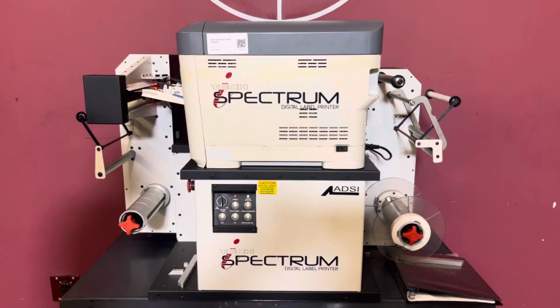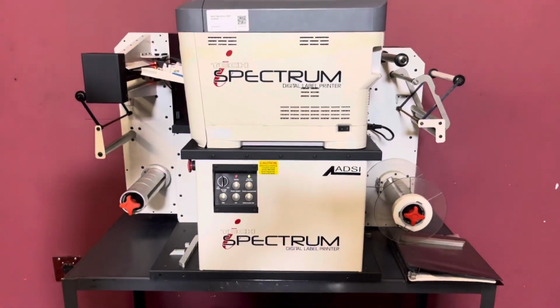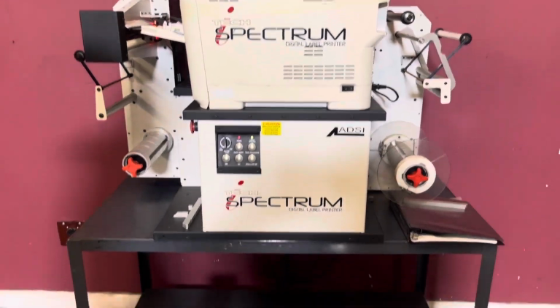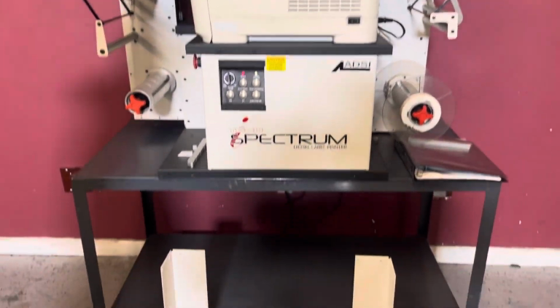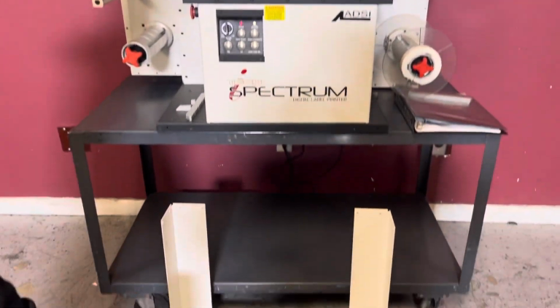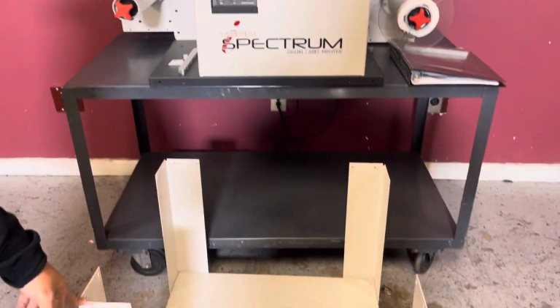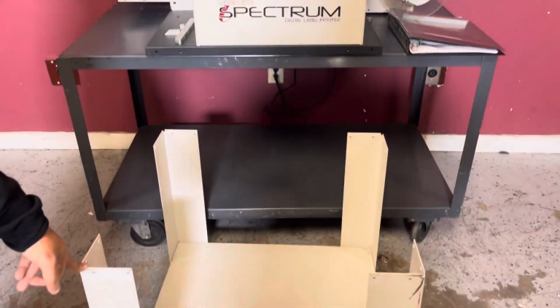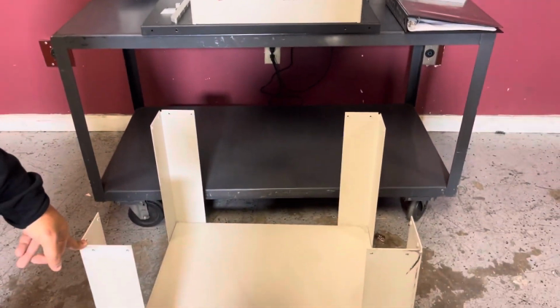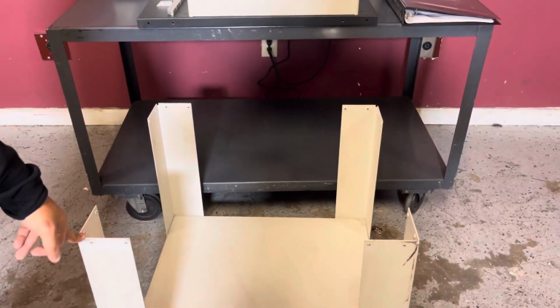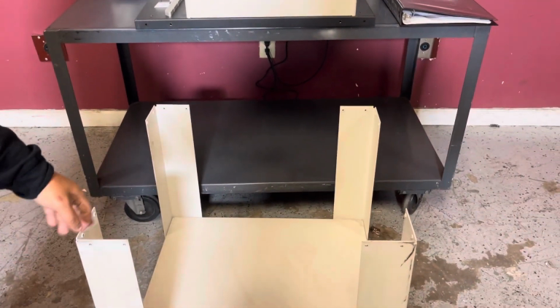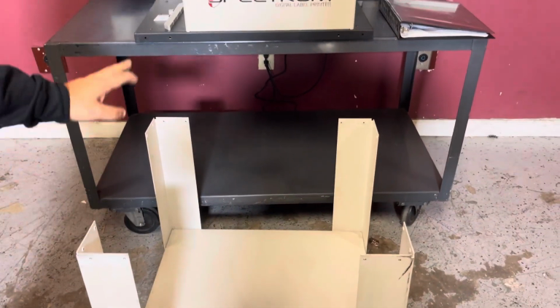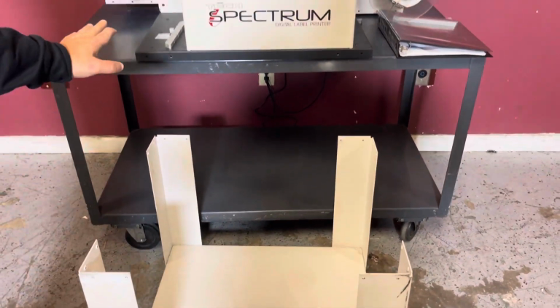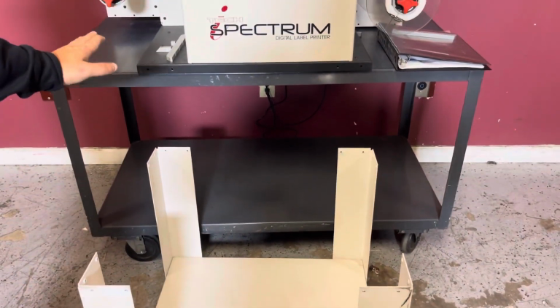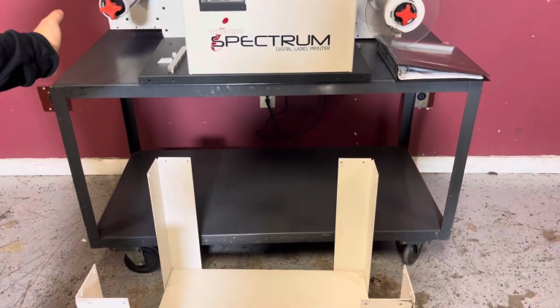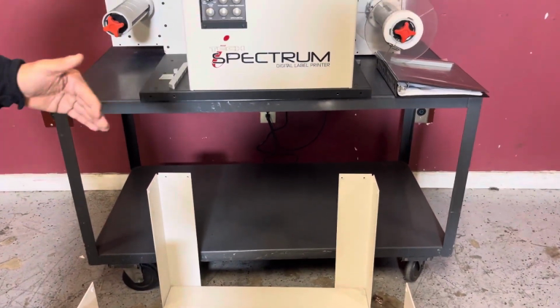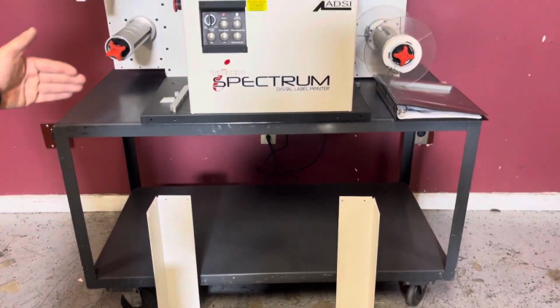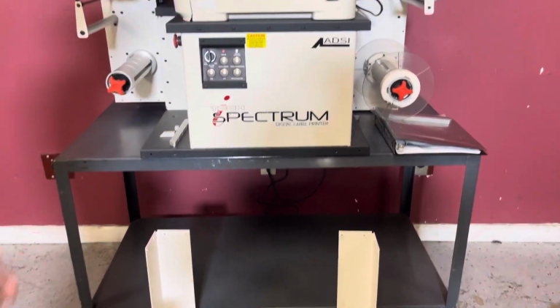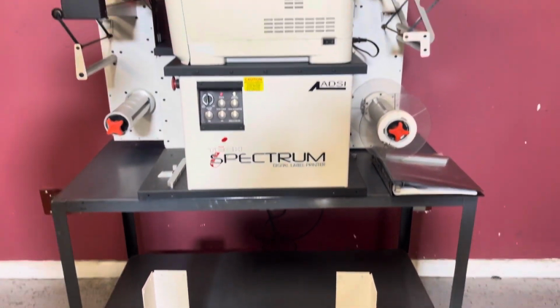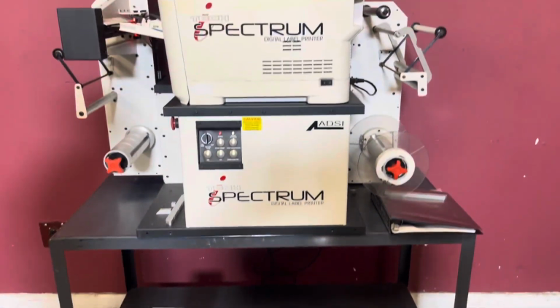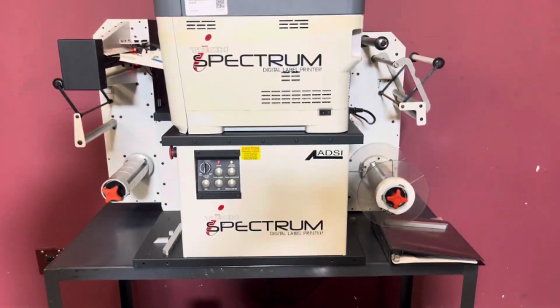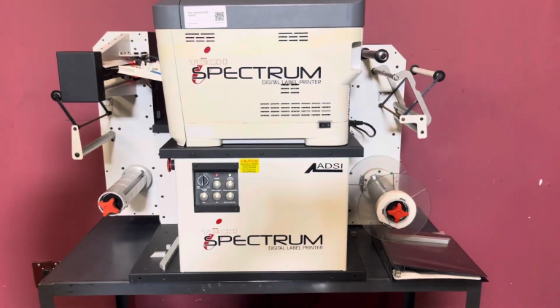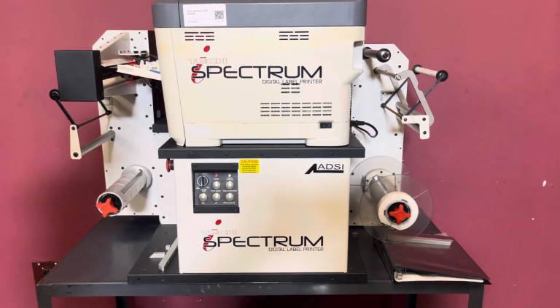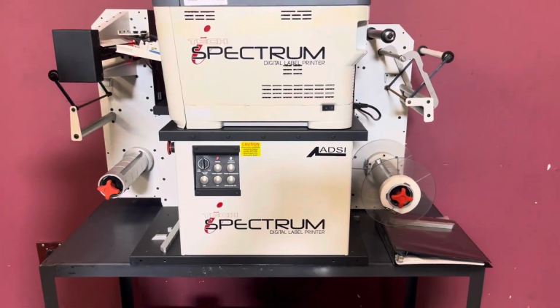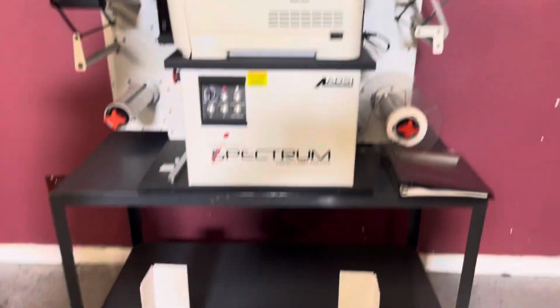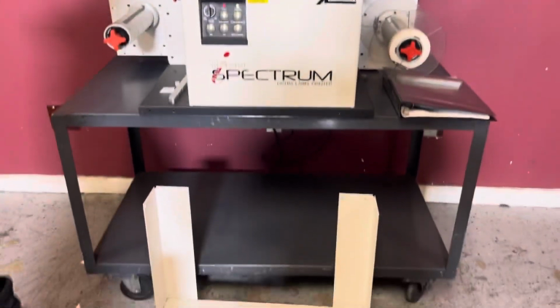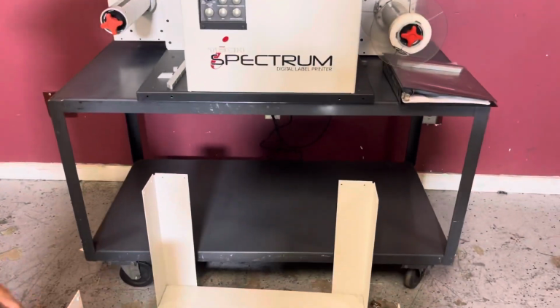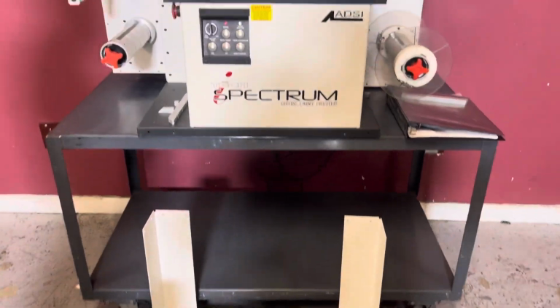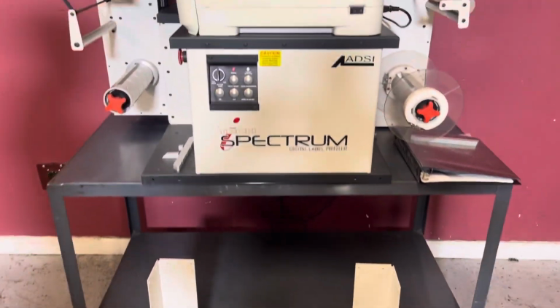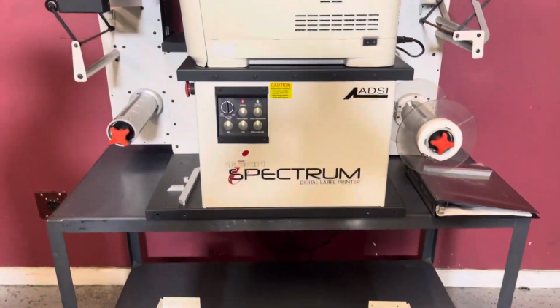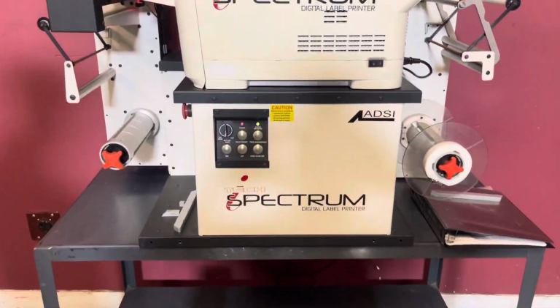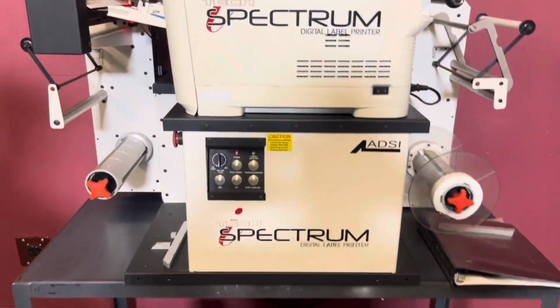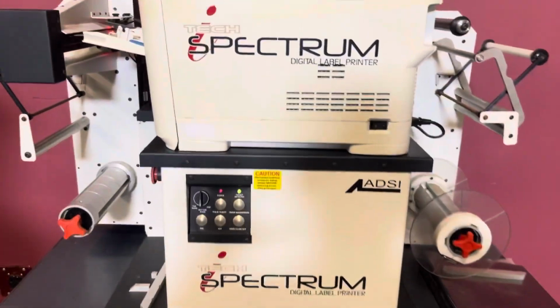It does come with a stand here. We have it on a rolling cart just to move it around our shop, but it will come with this stand, not the rolling cart.